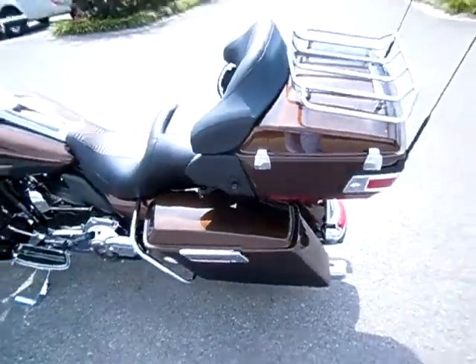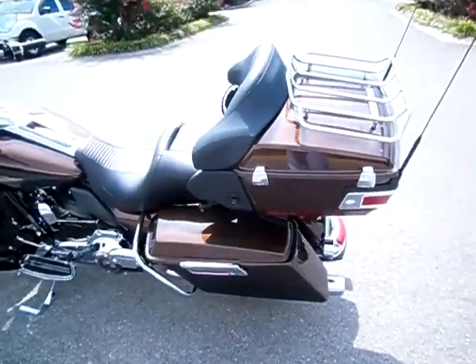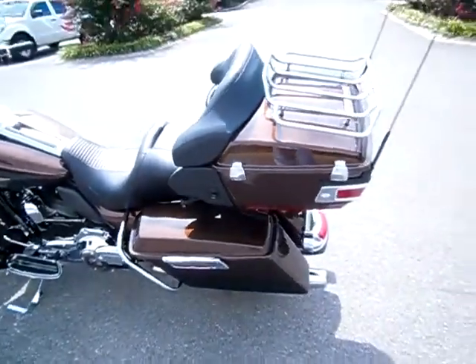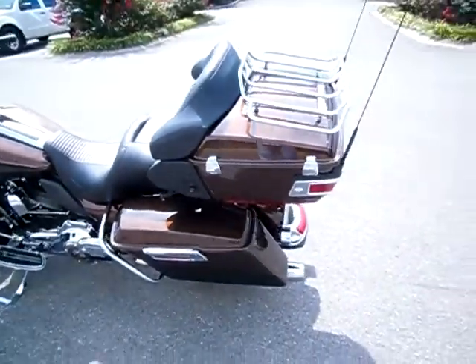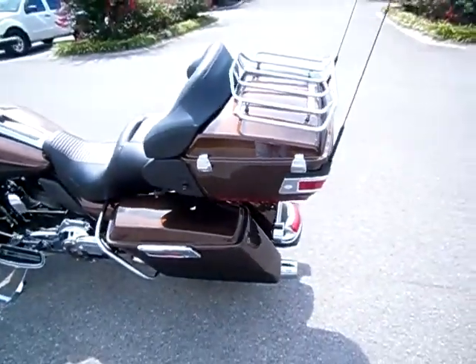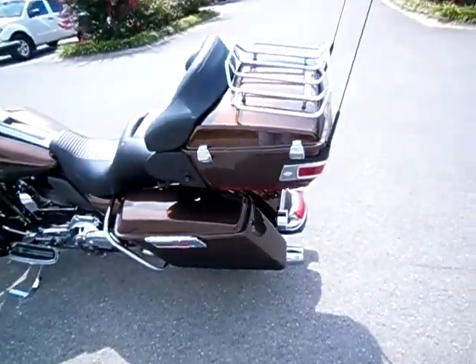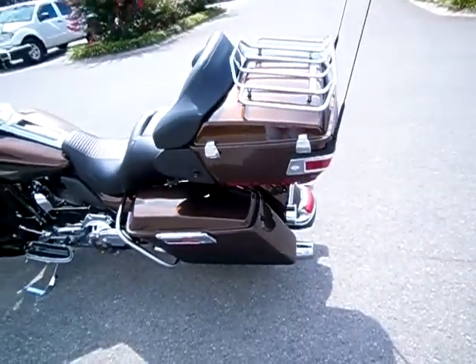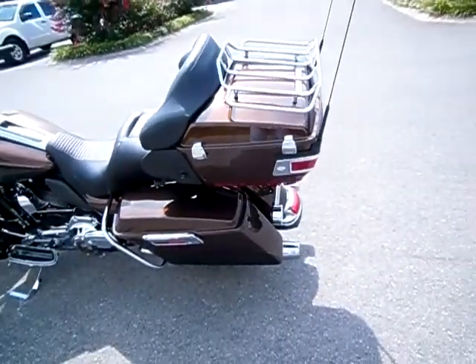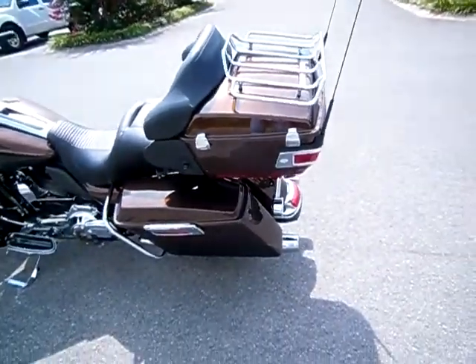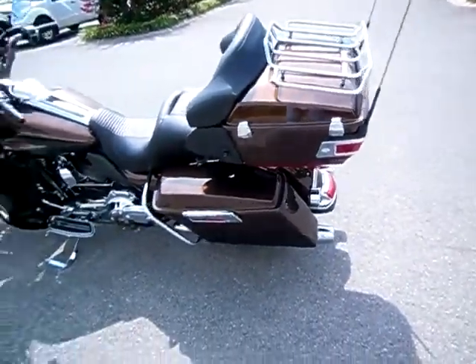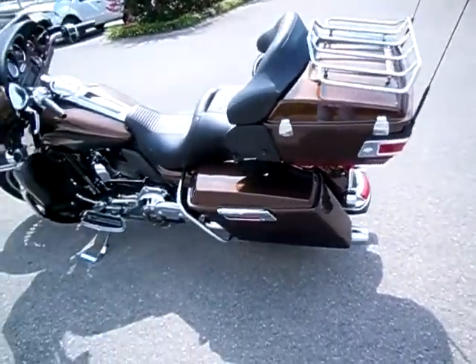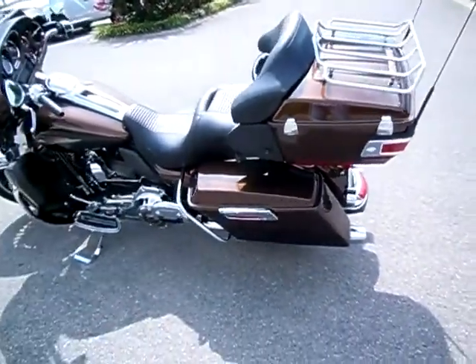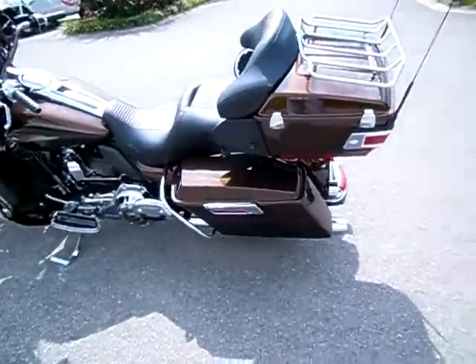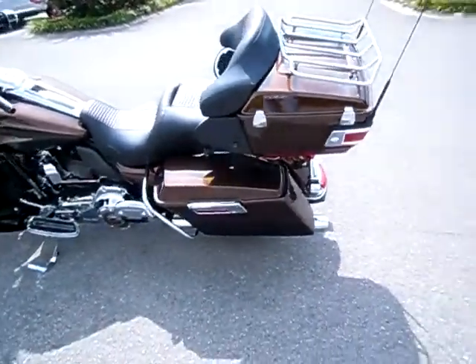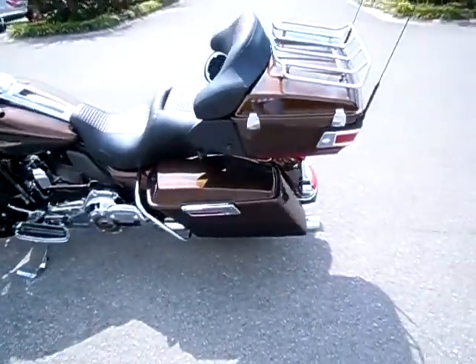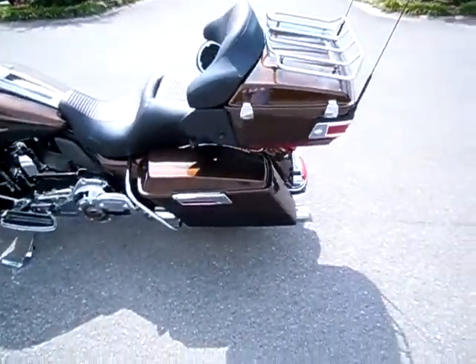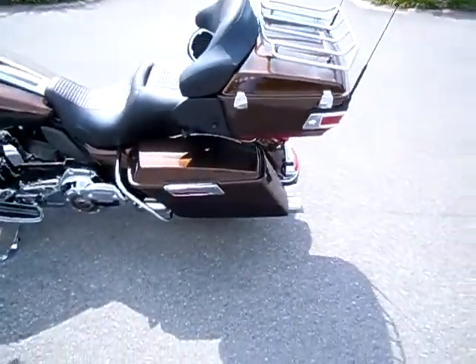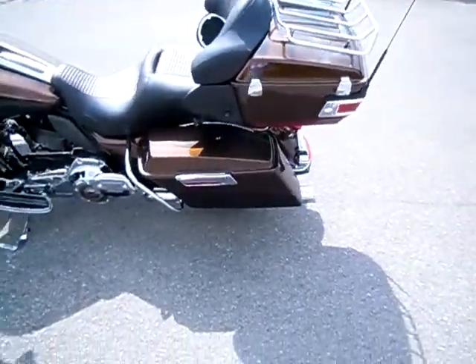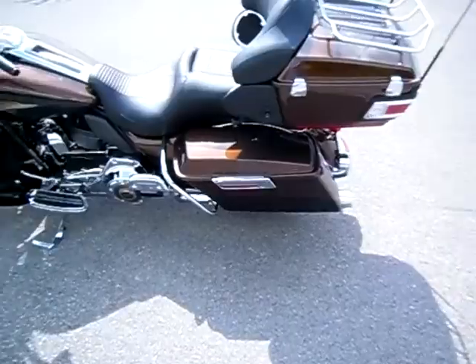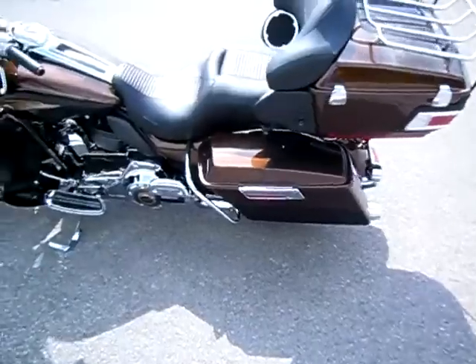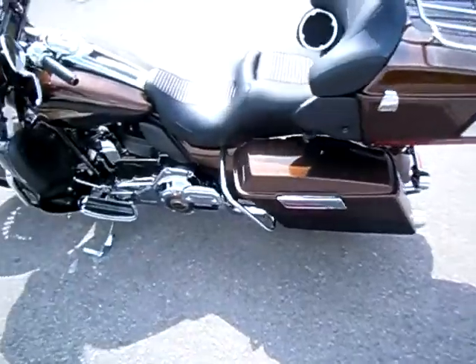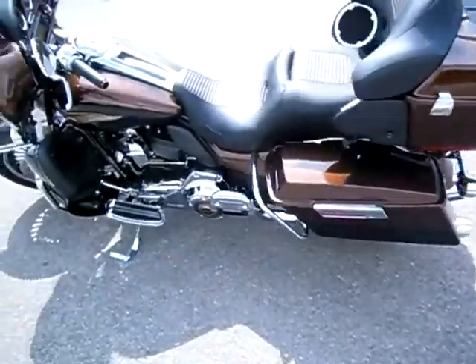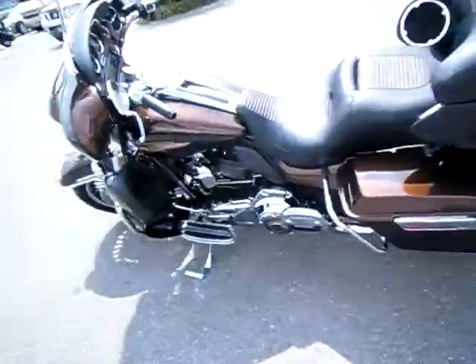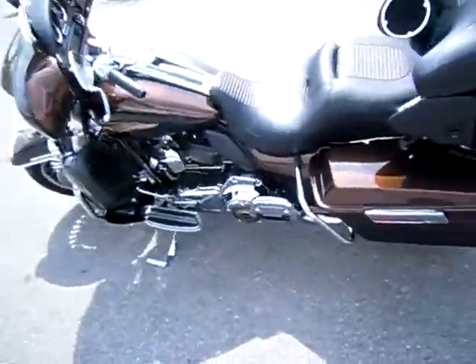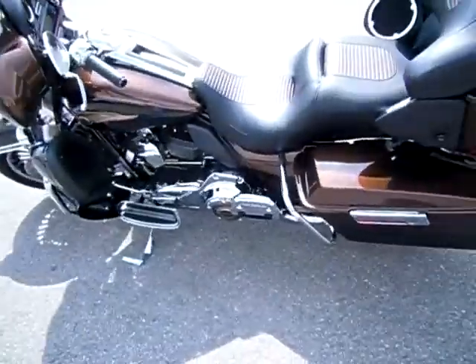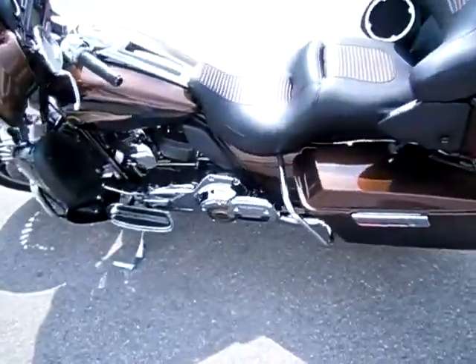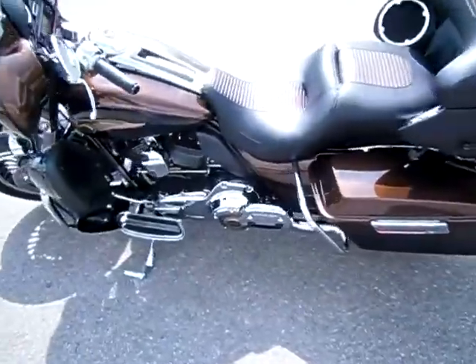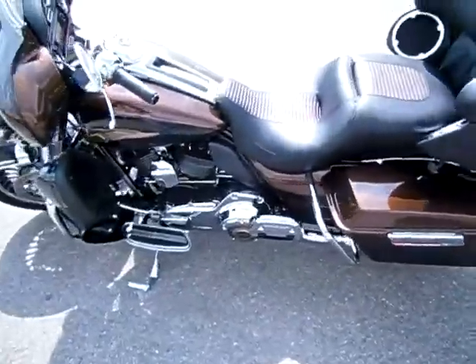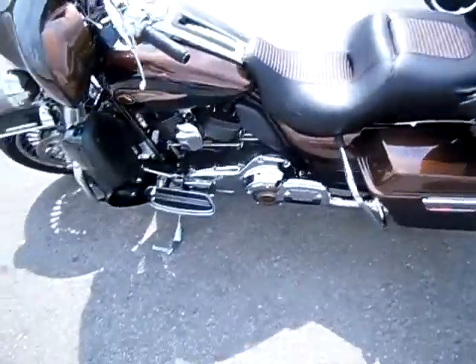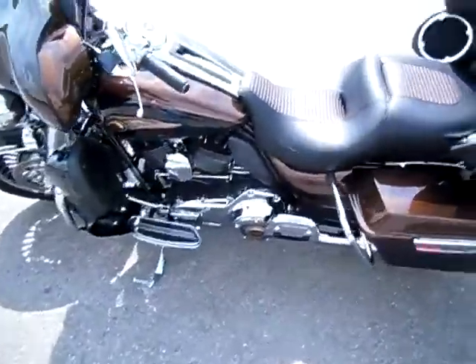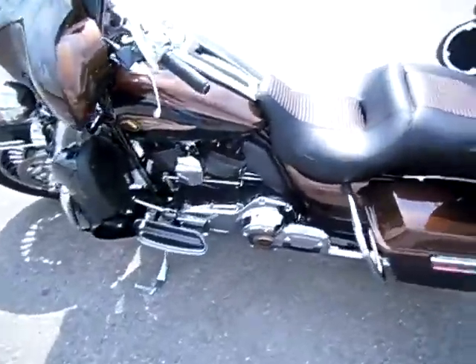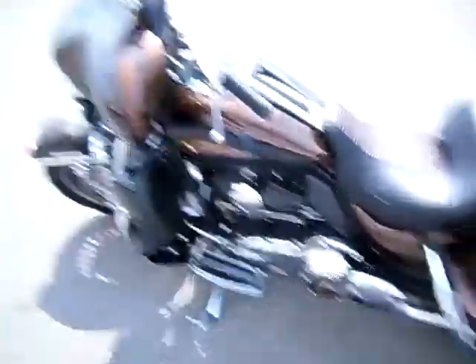Just a reminder, I can ship this motorcycle anywhere in the continental United States. Request that information online and I'll get back to you.